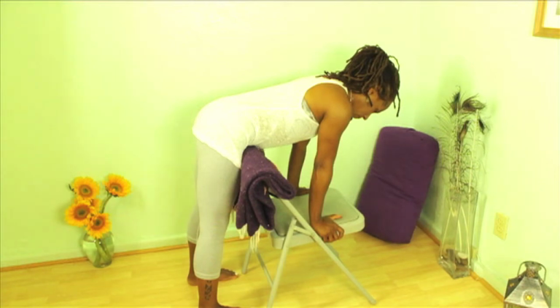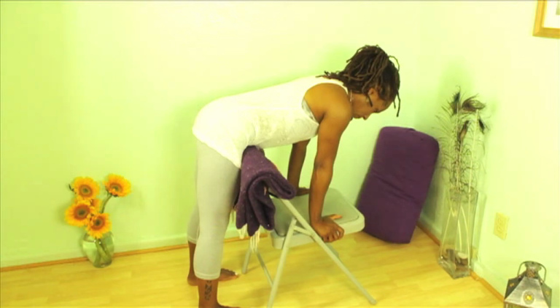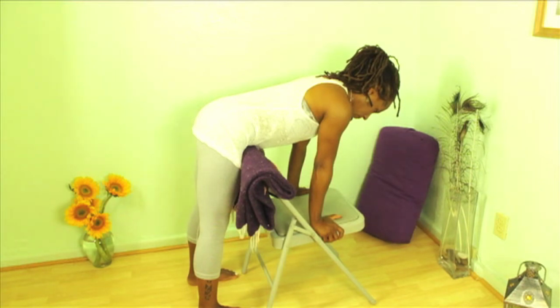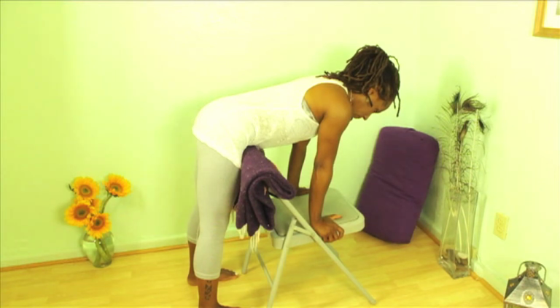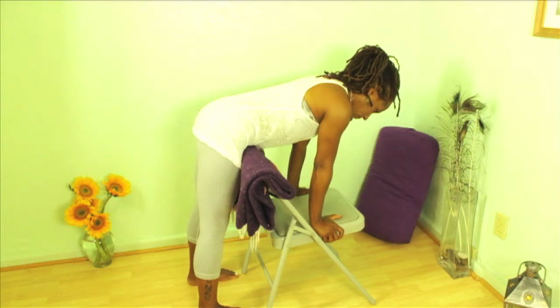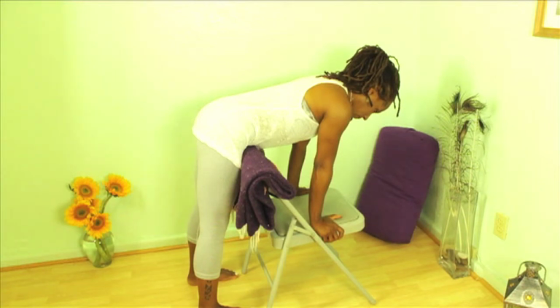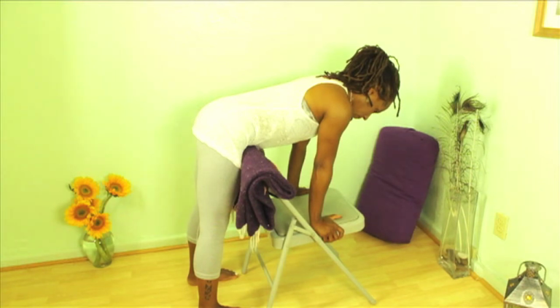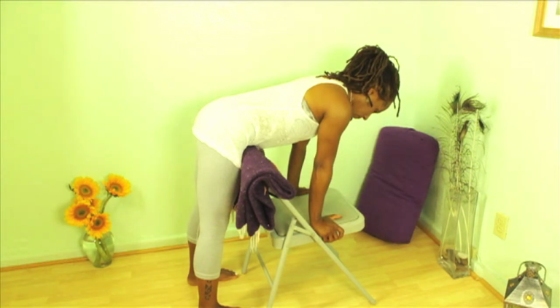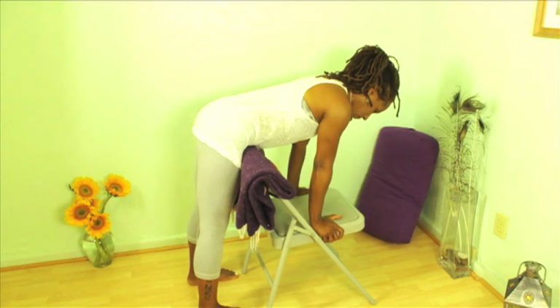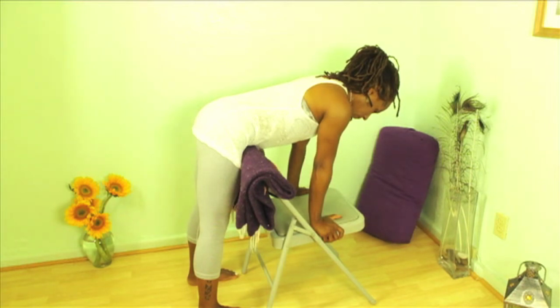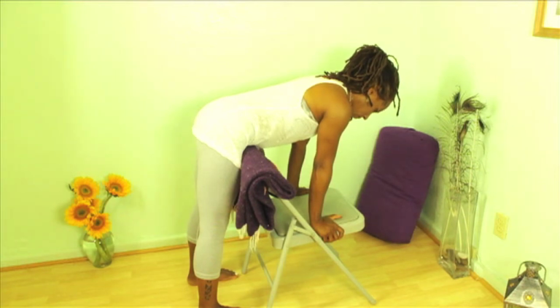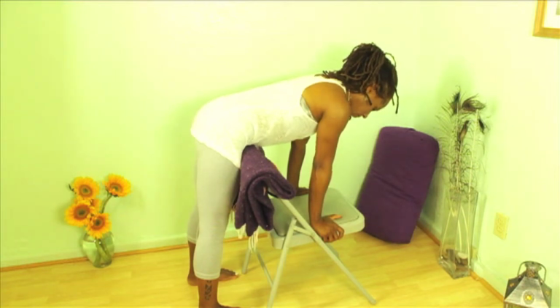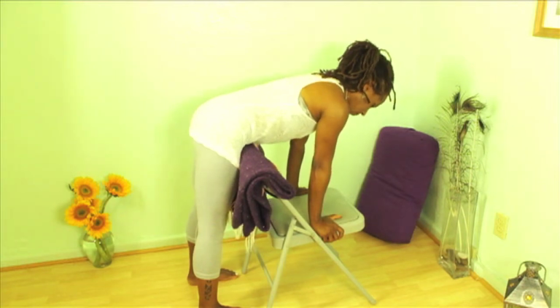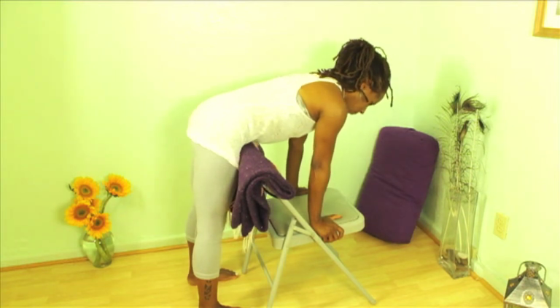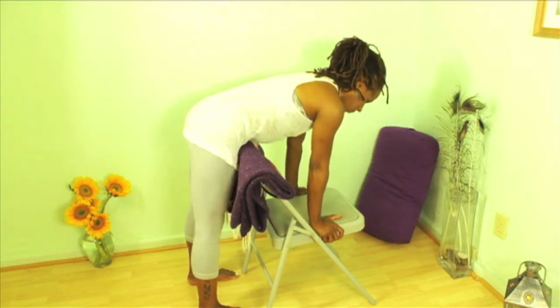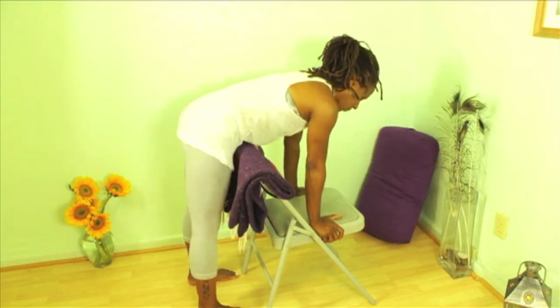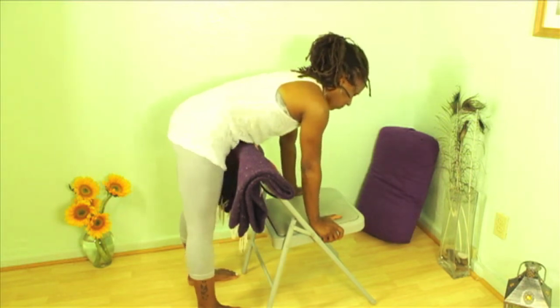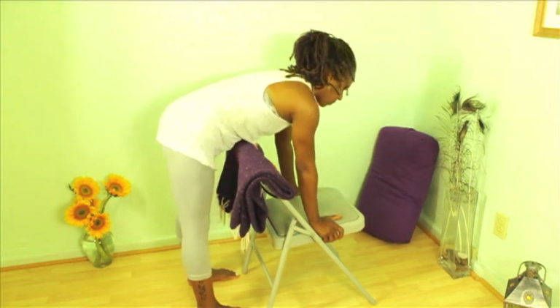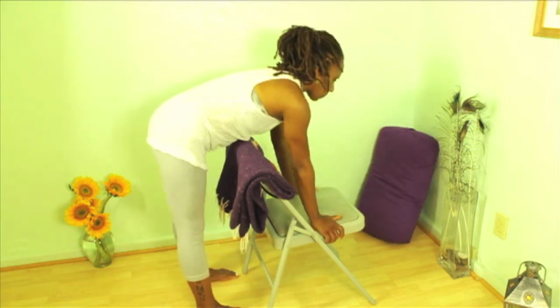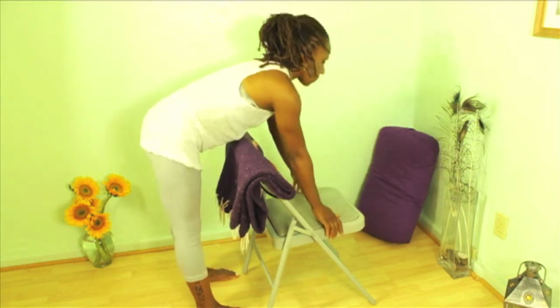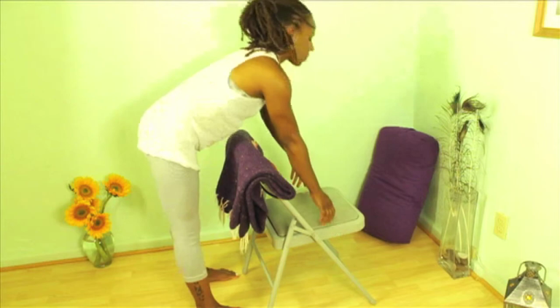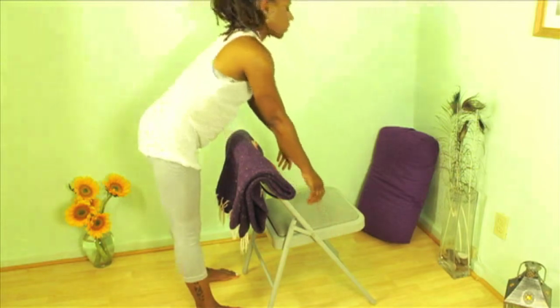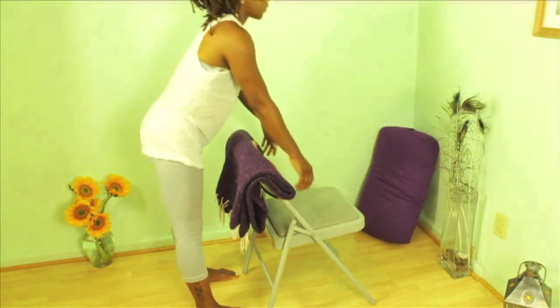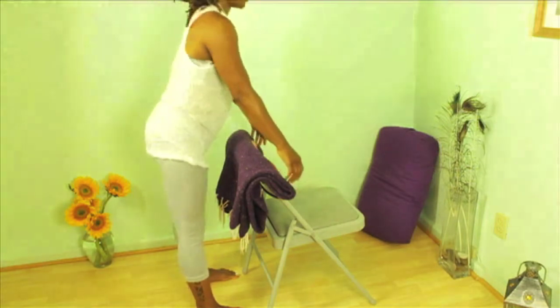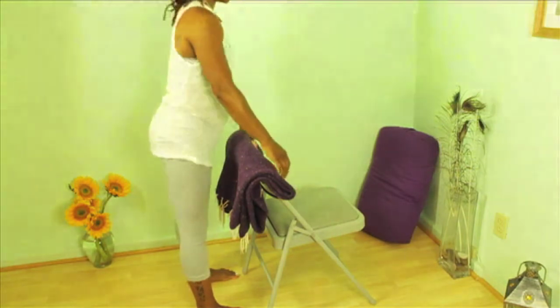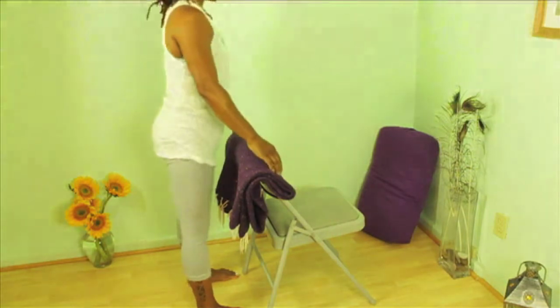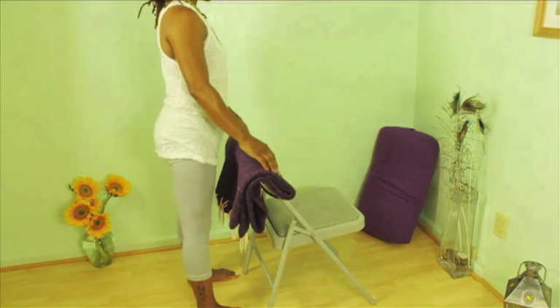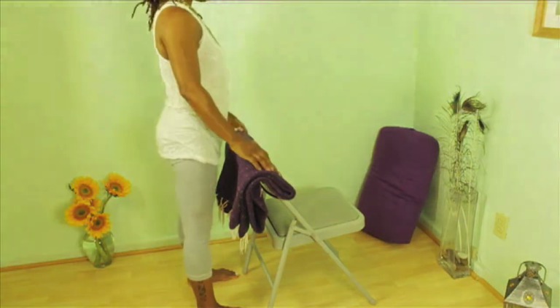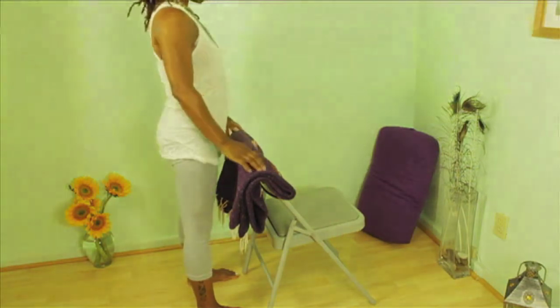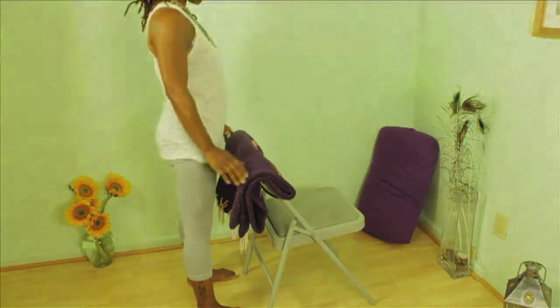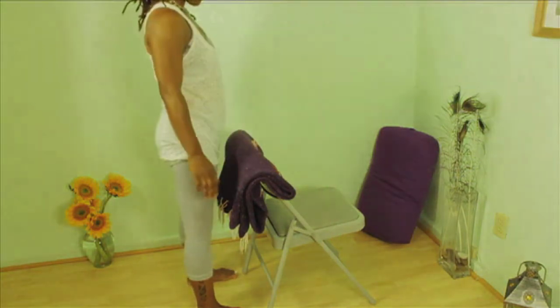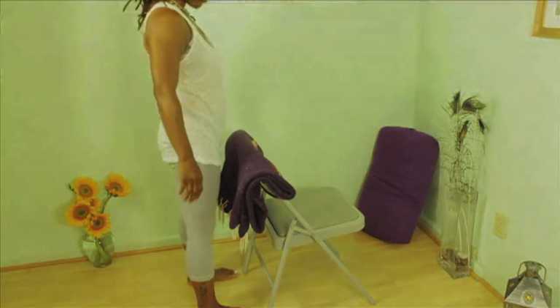And then as you're ready, inhale, lift yourself completely upright, and then exhale, step away from the chair.